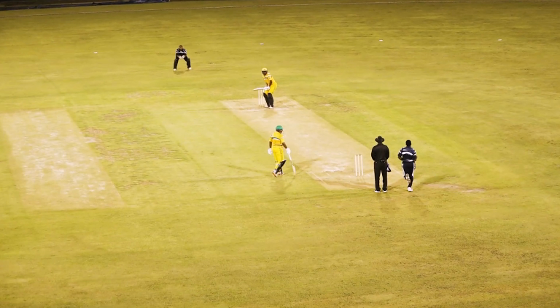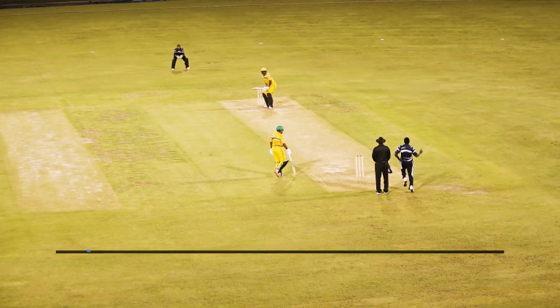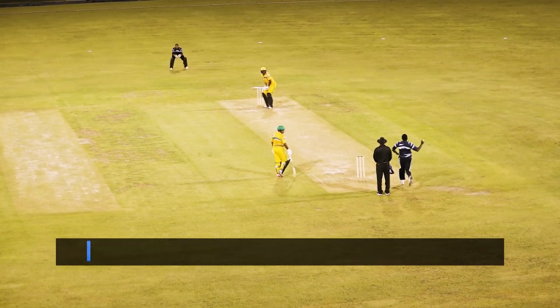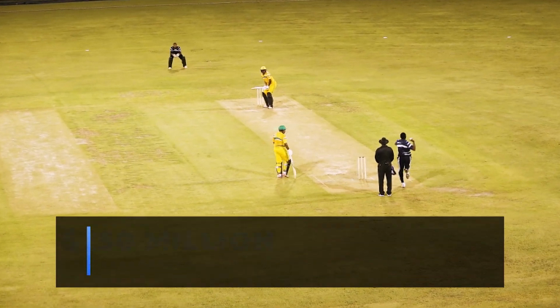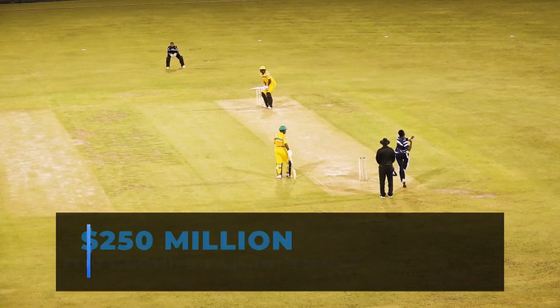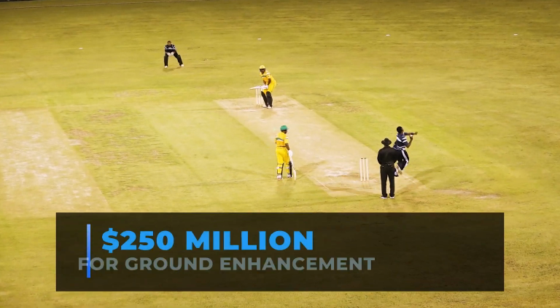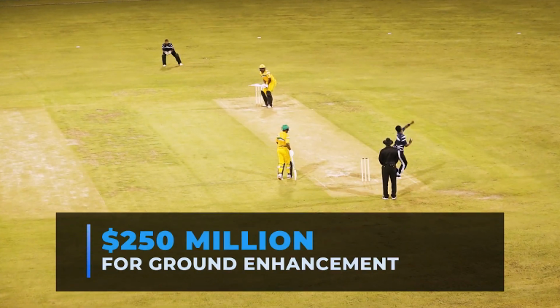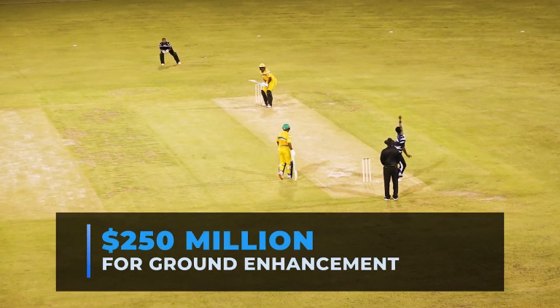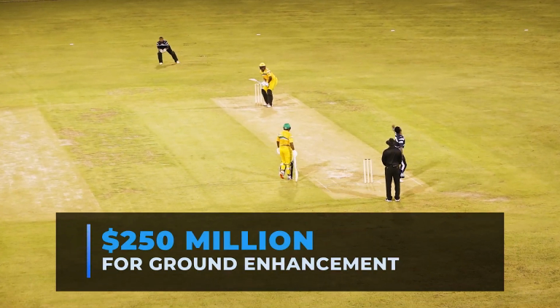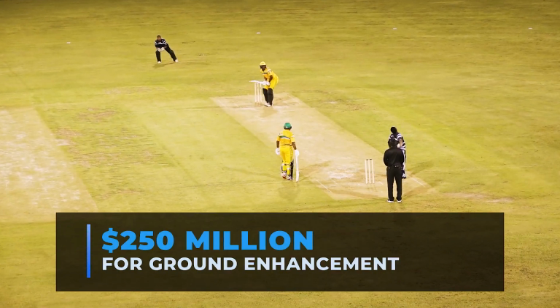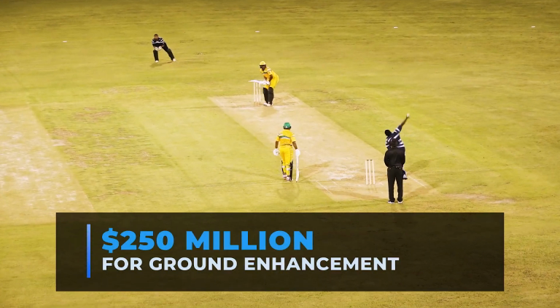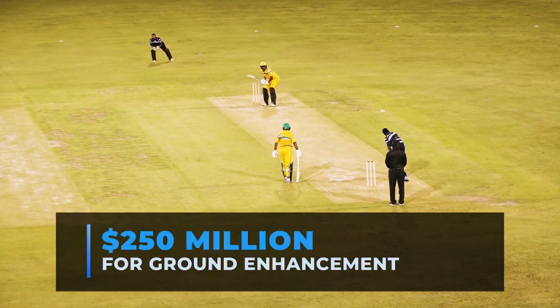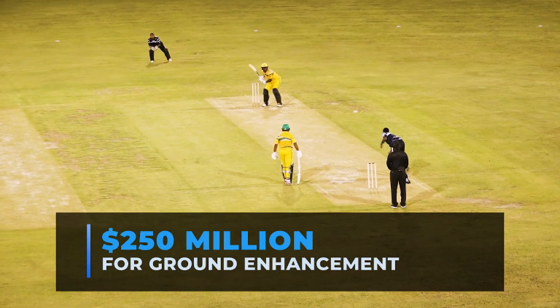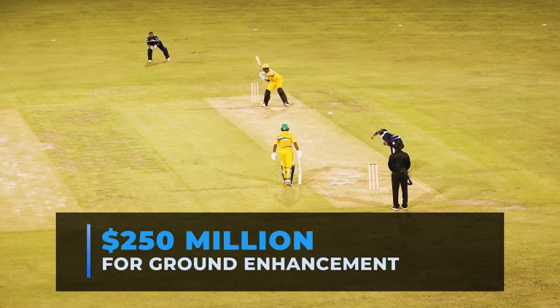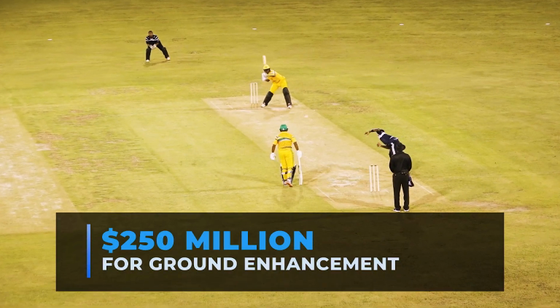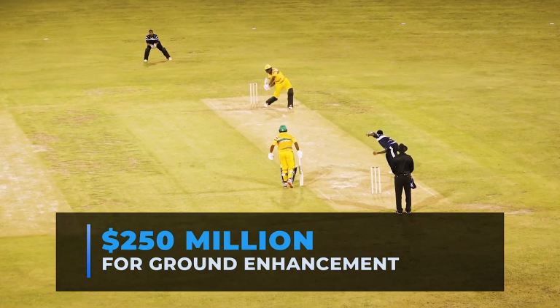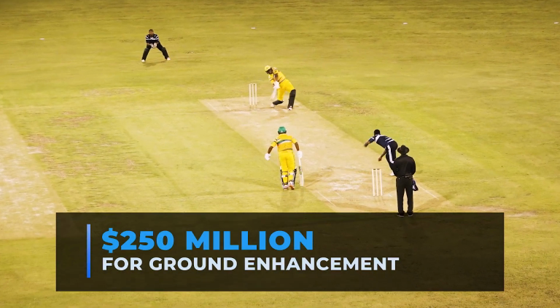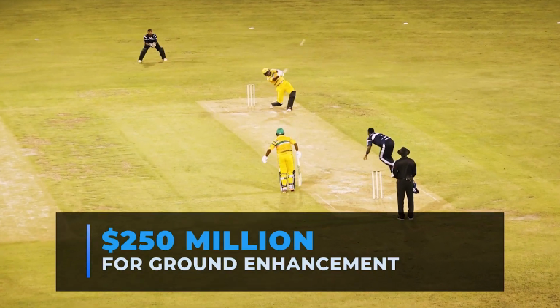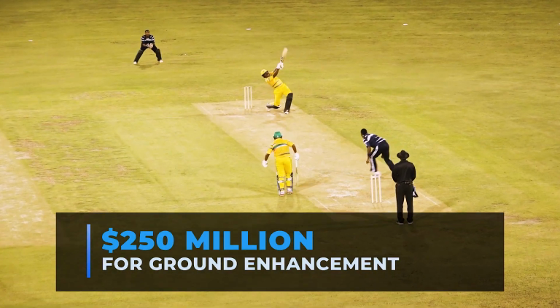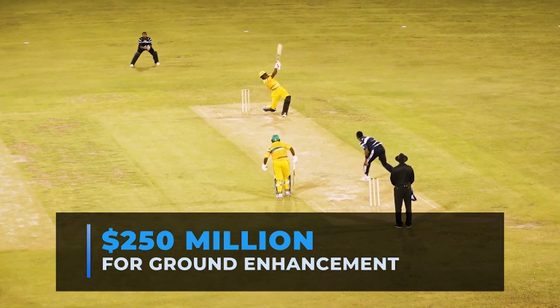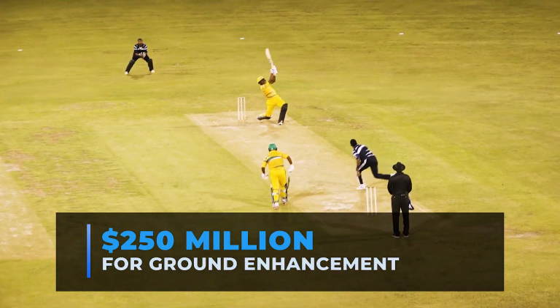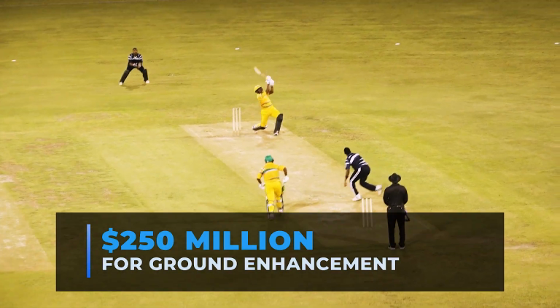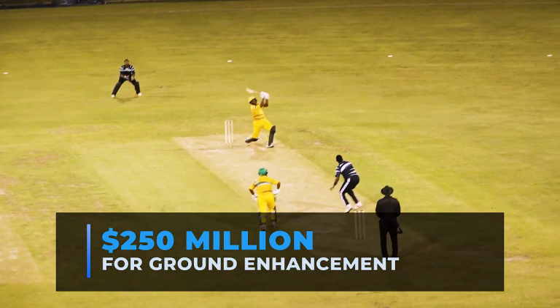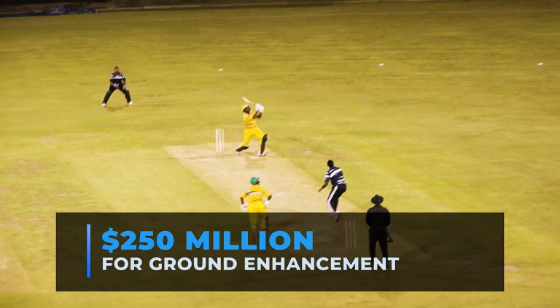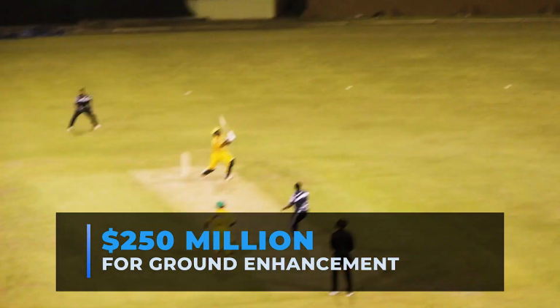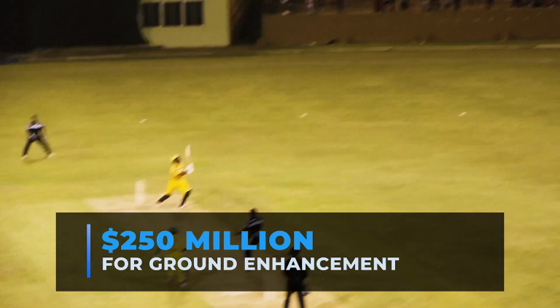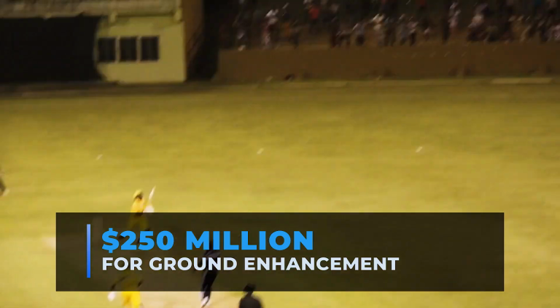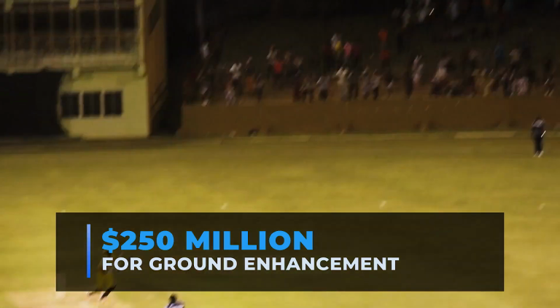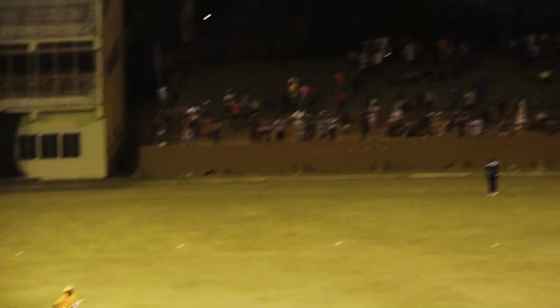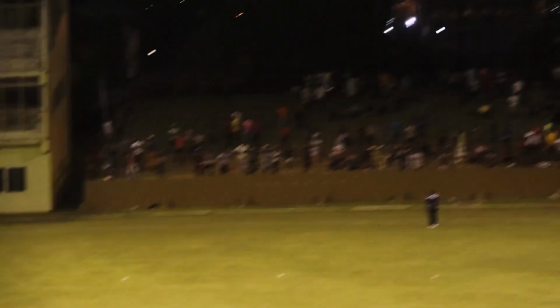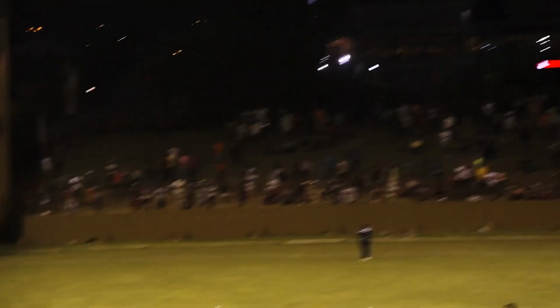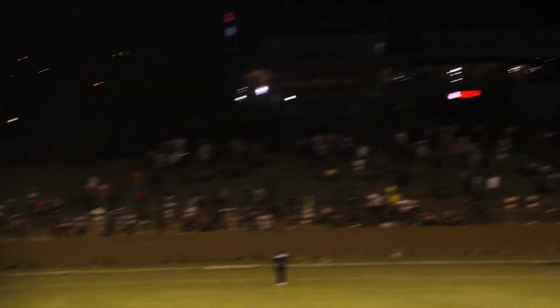250 million has been earmarked for ground enhancement across the country.